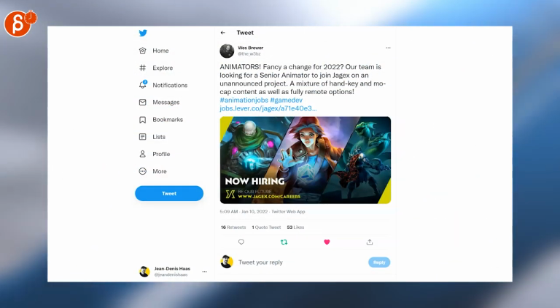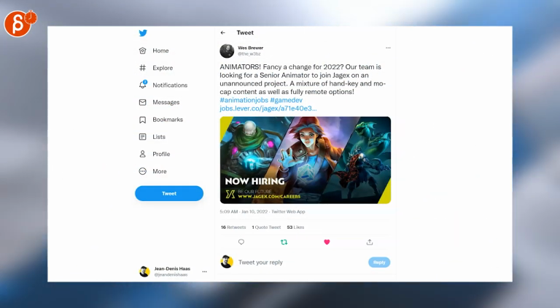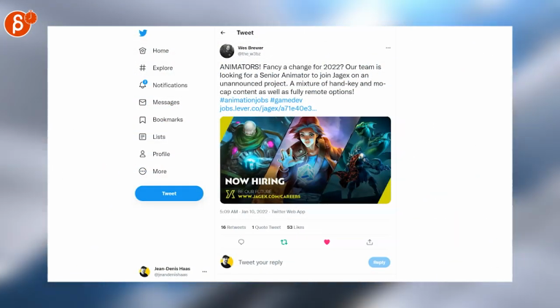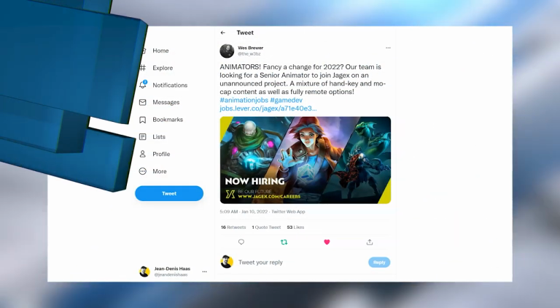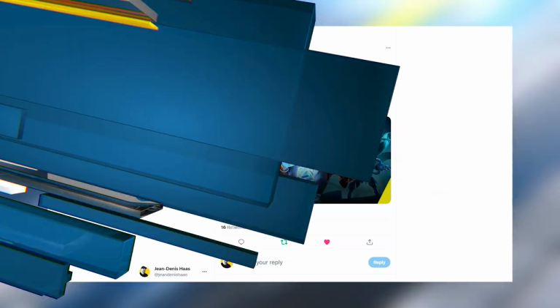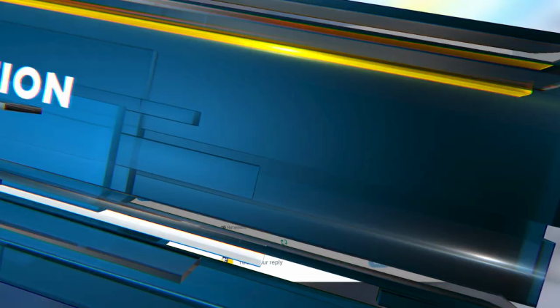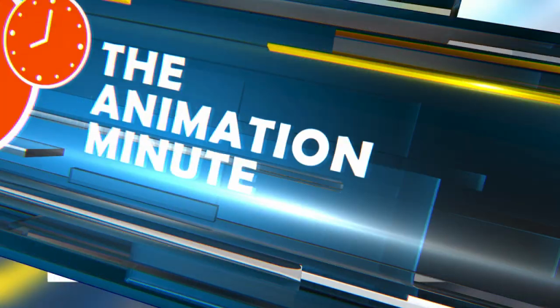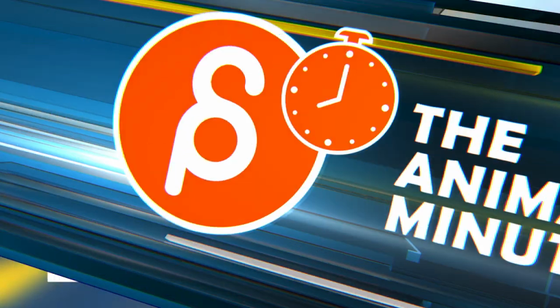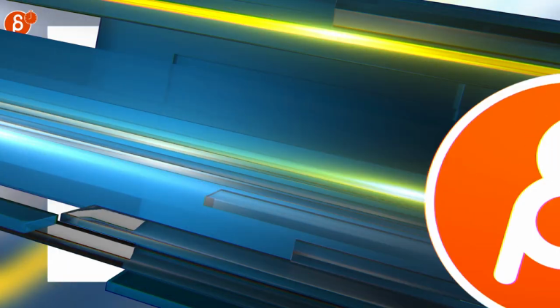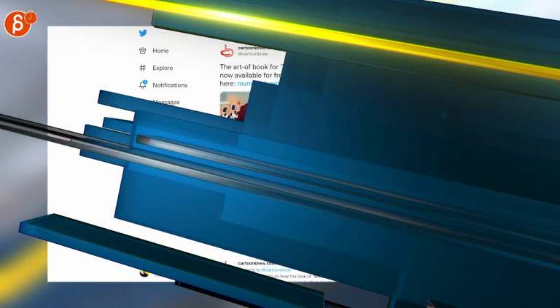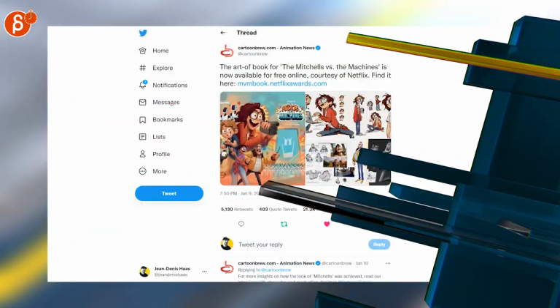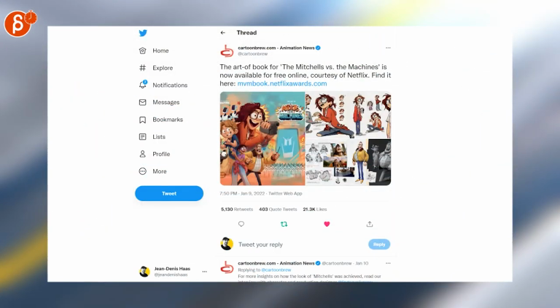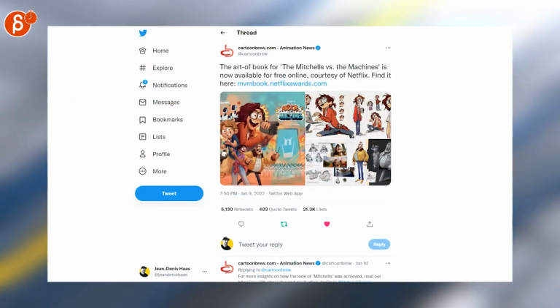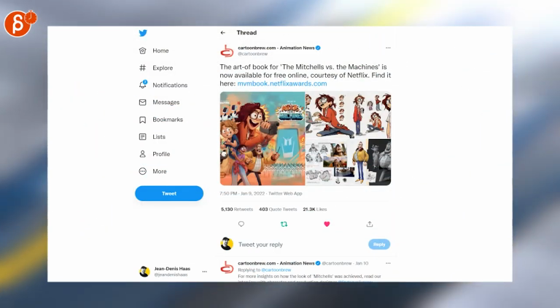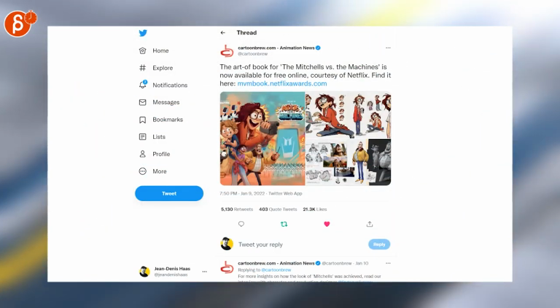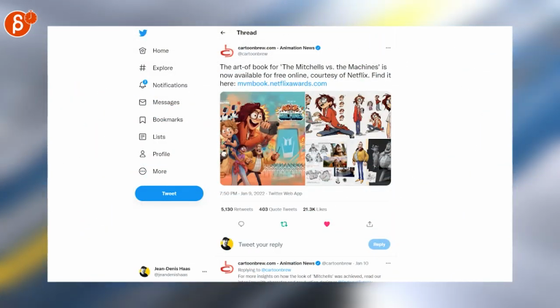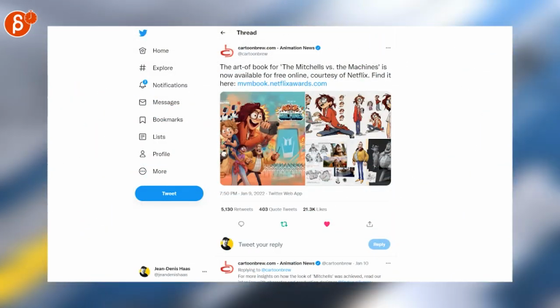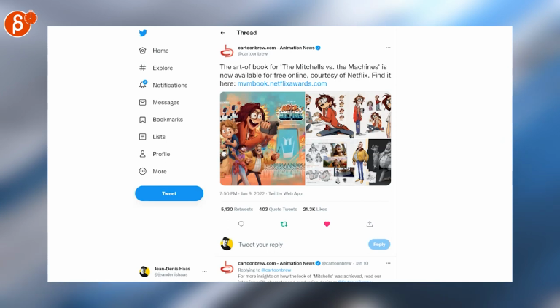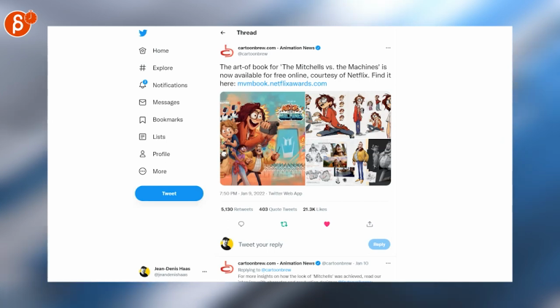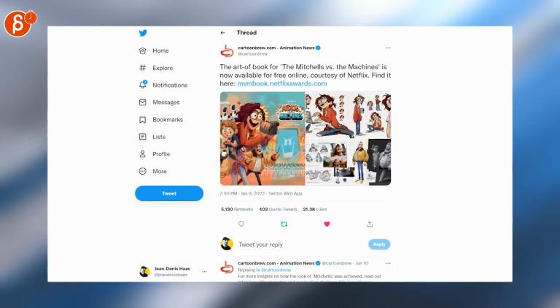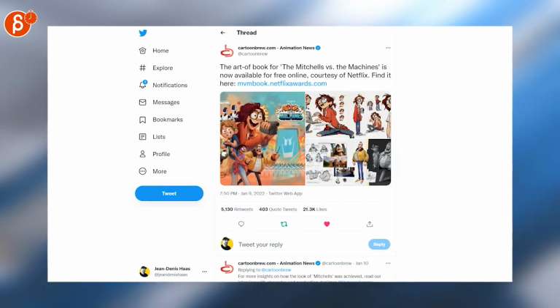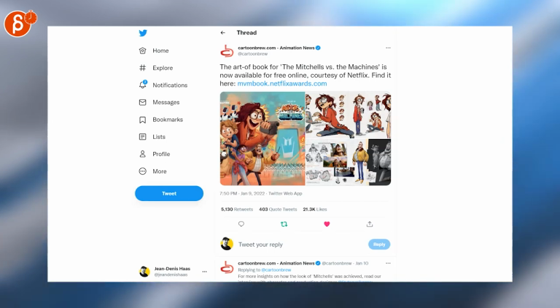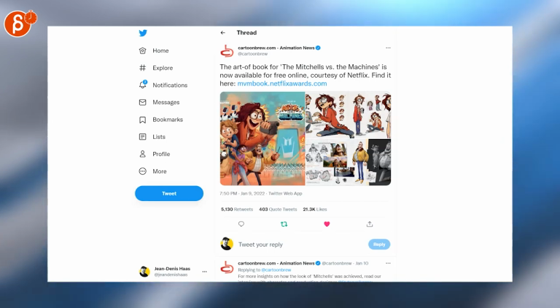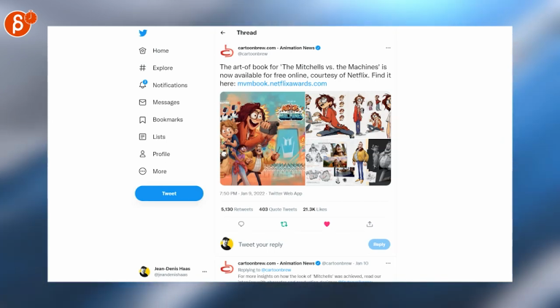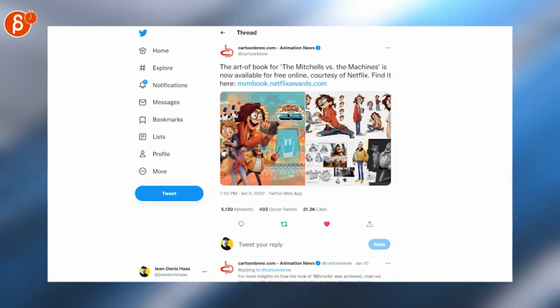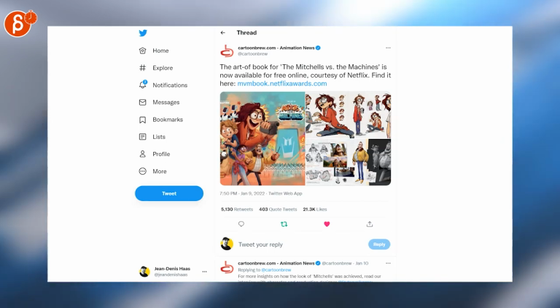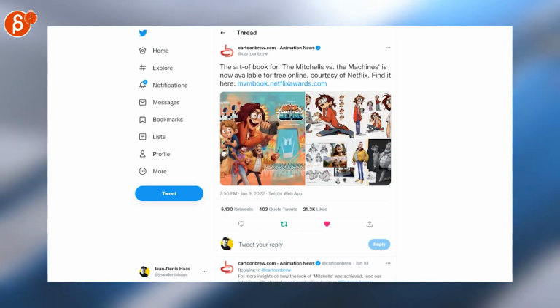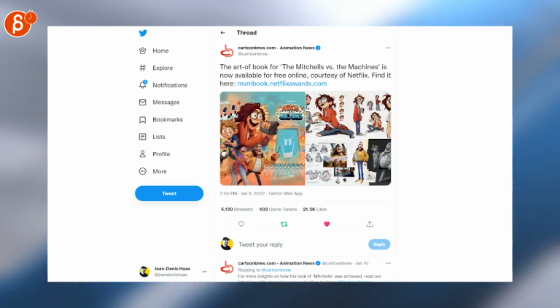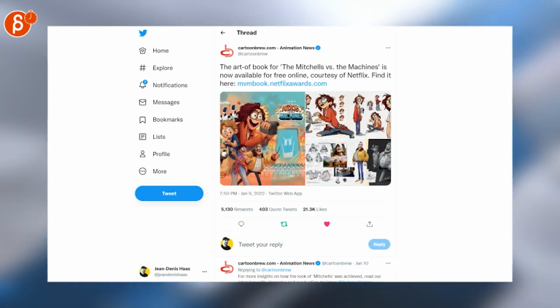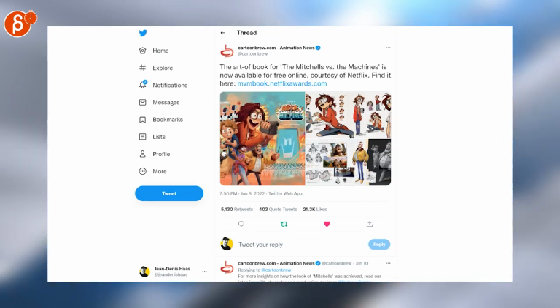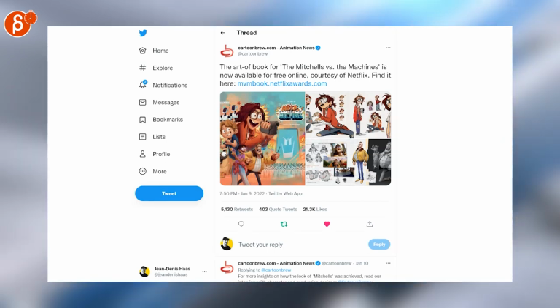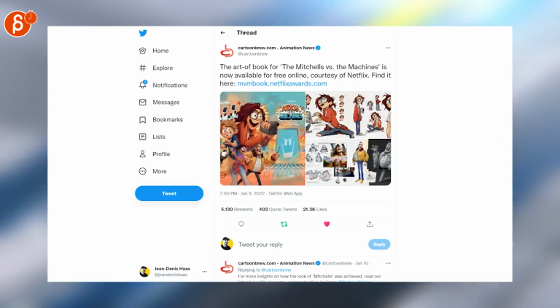Star Trek Prodigy is looking for a previsualization artist, and there's another job posting looking for a senior animator. Switching over to news: the art book for The Mitchells vs. the Machines is now free and available online, which is awesome.